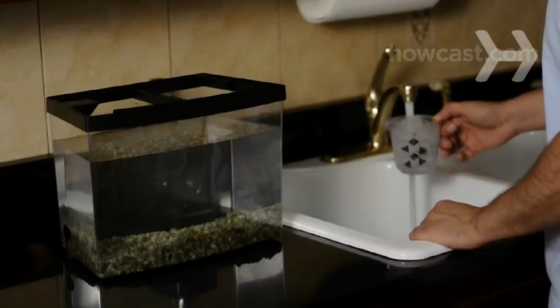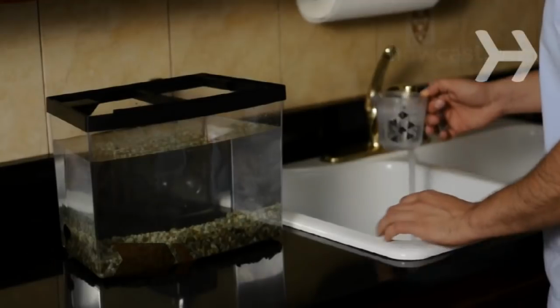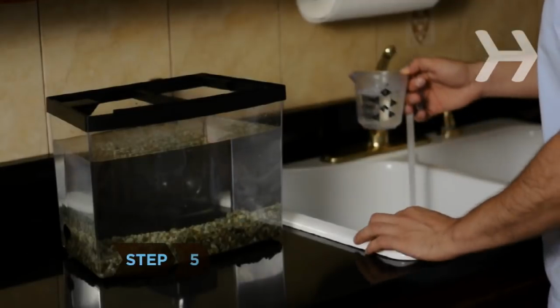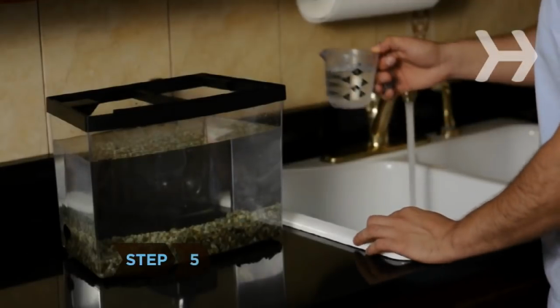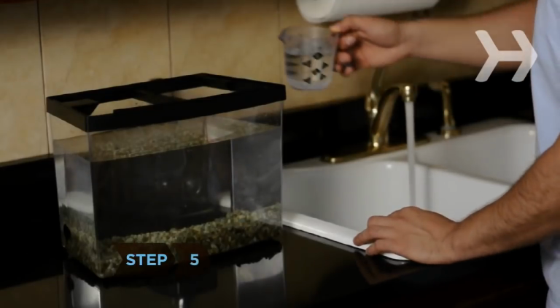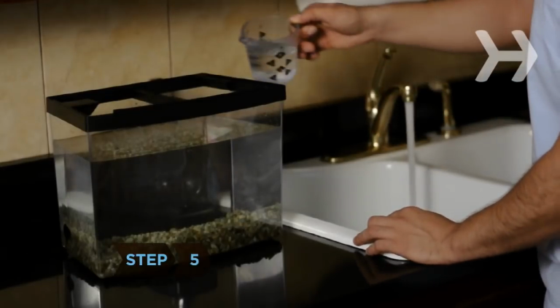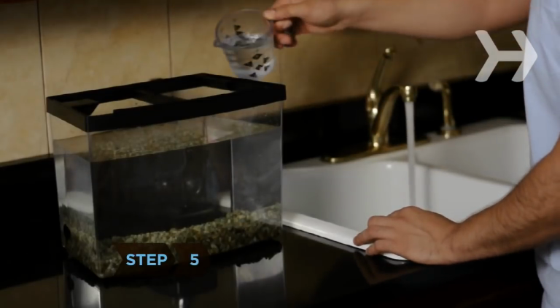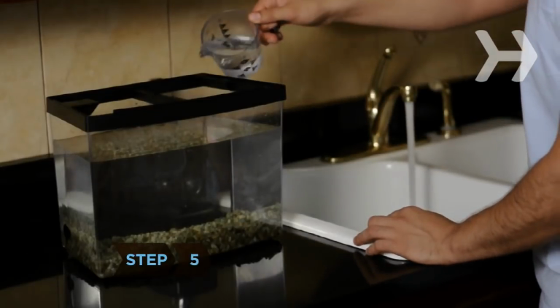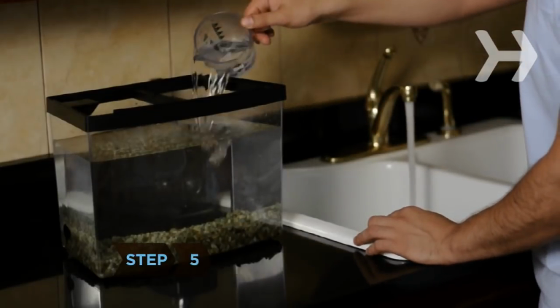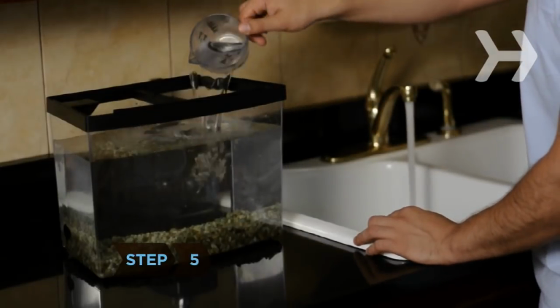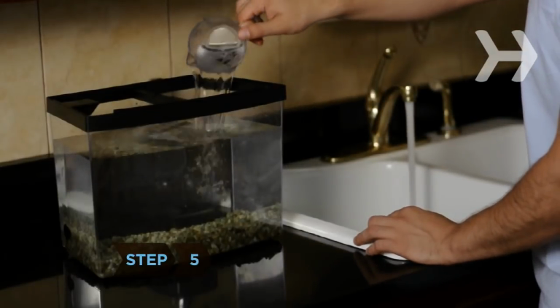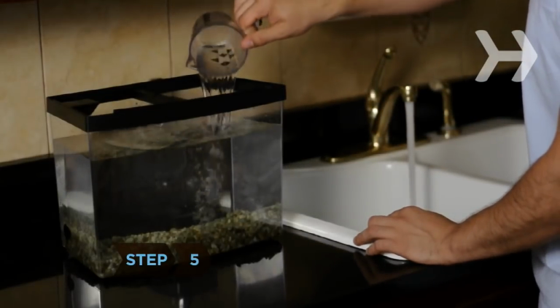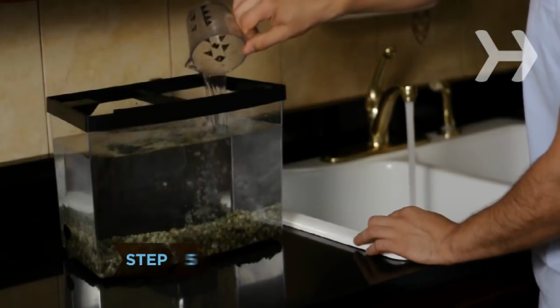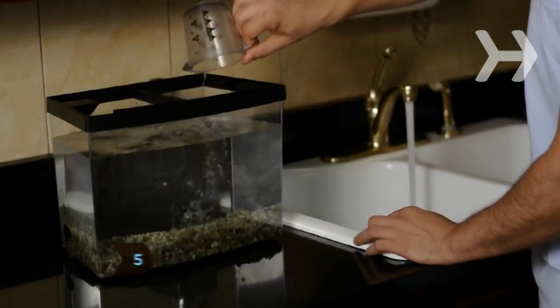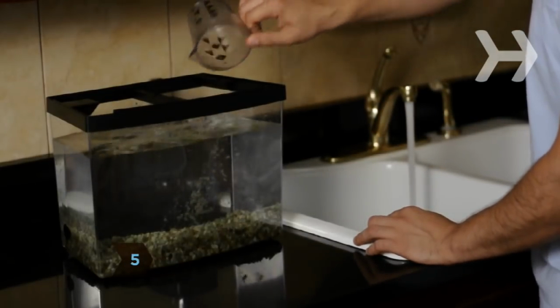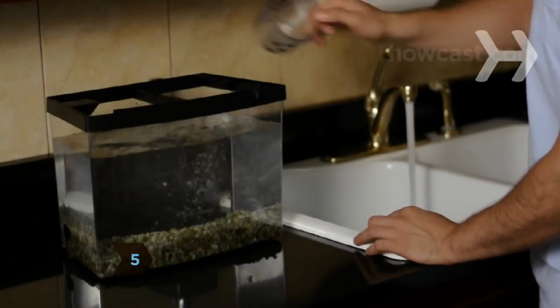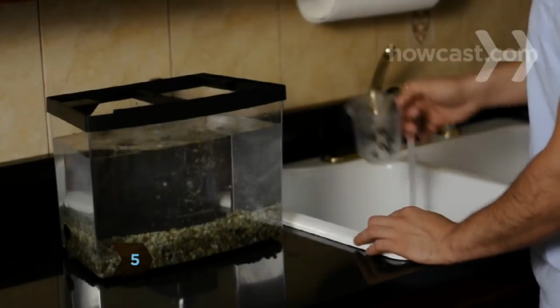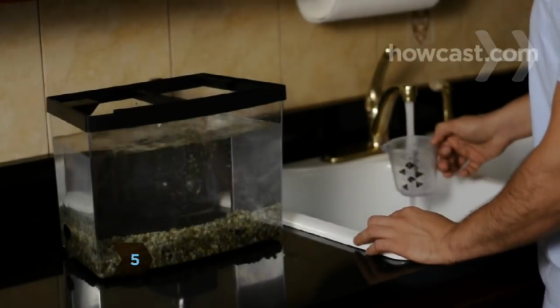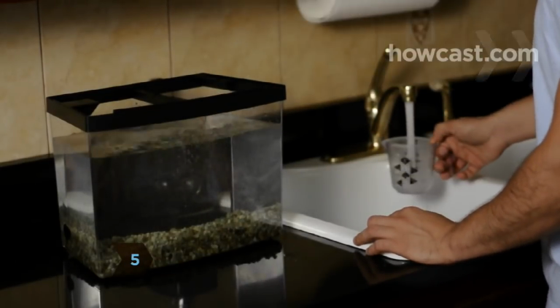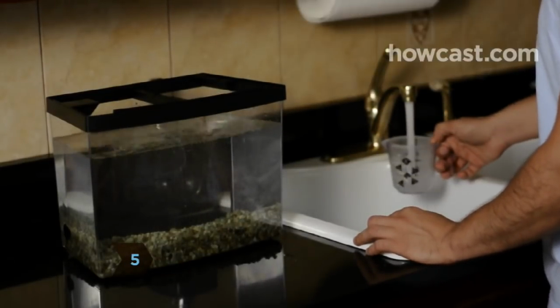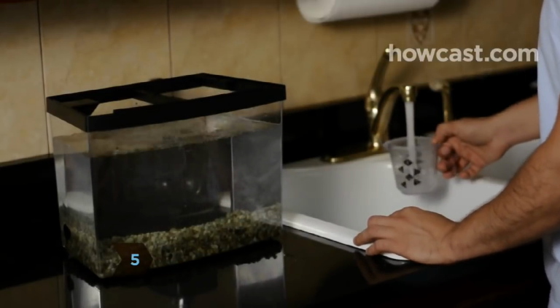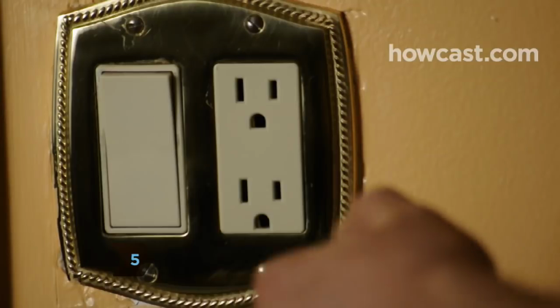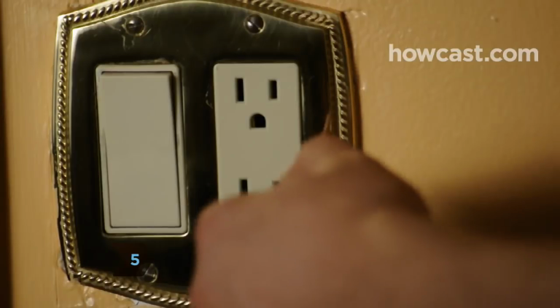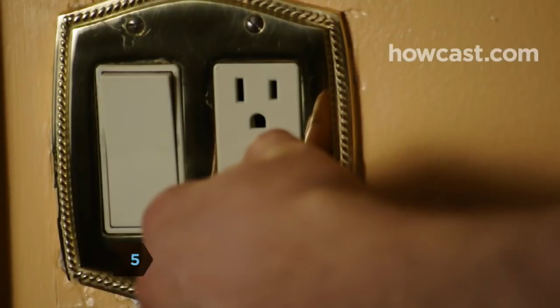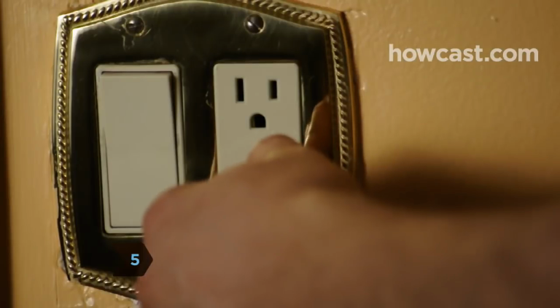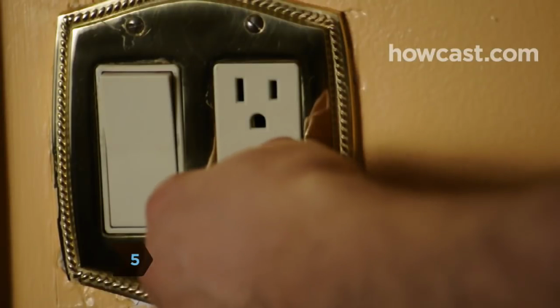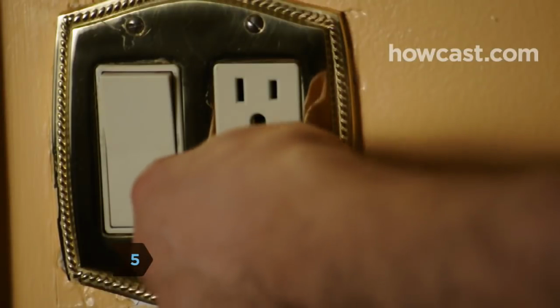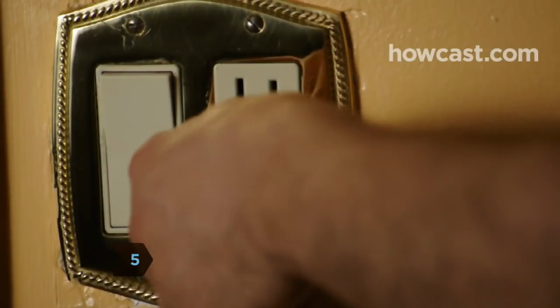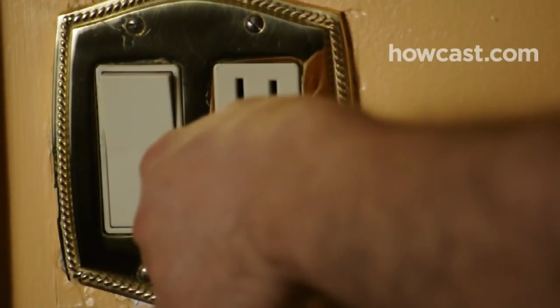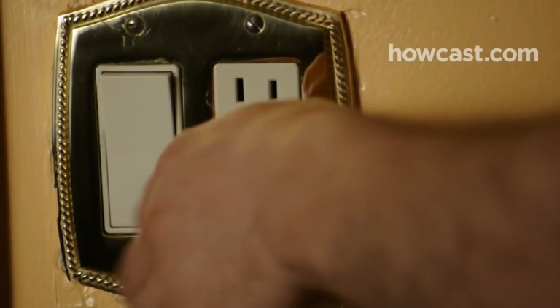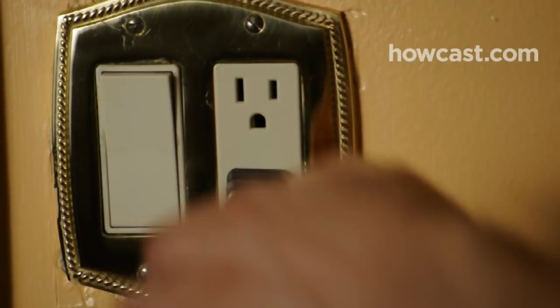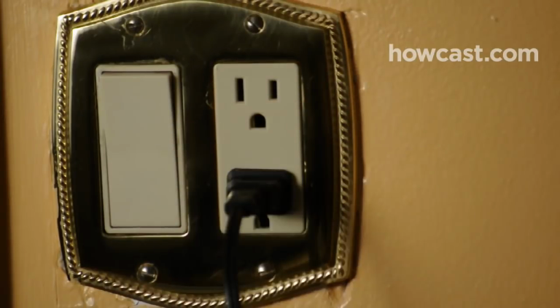Step 5: Refill the tank with clean water and restart the filter. Let the filter run for about an hour.